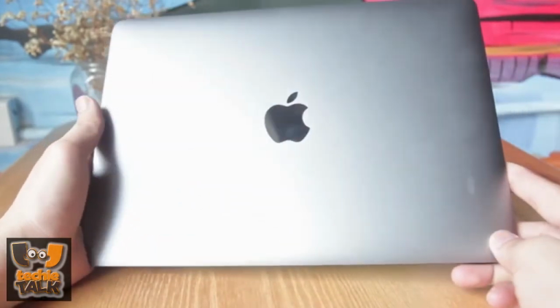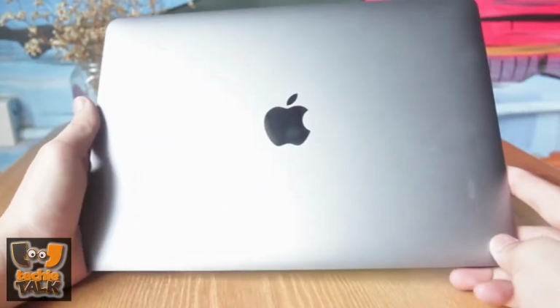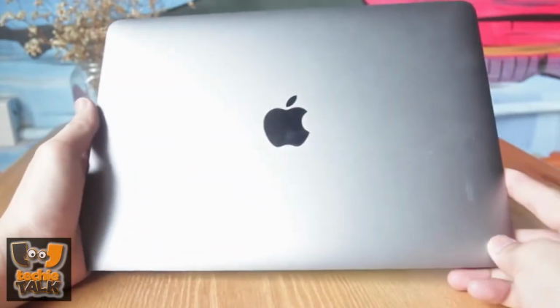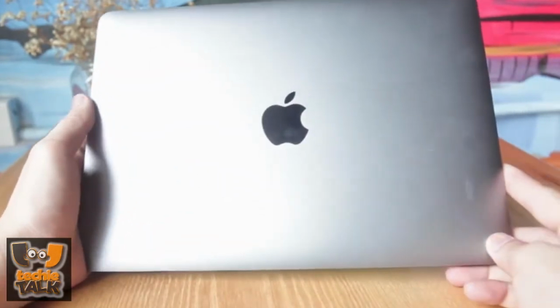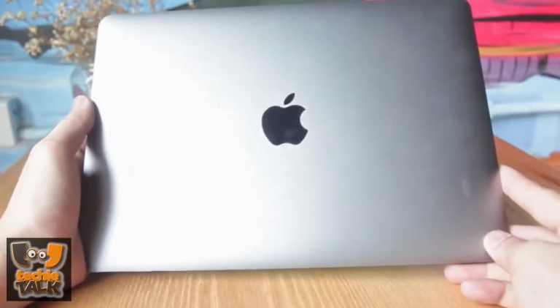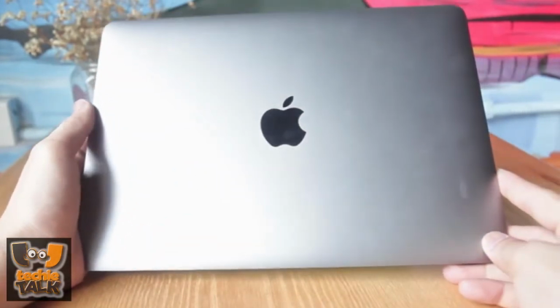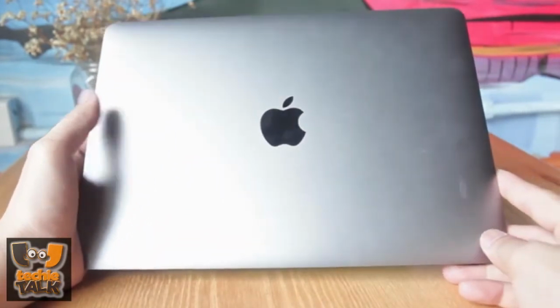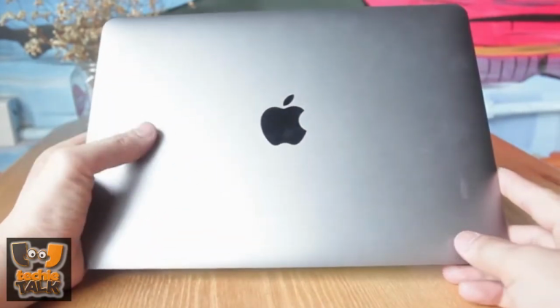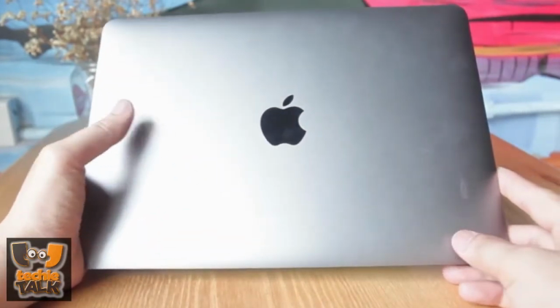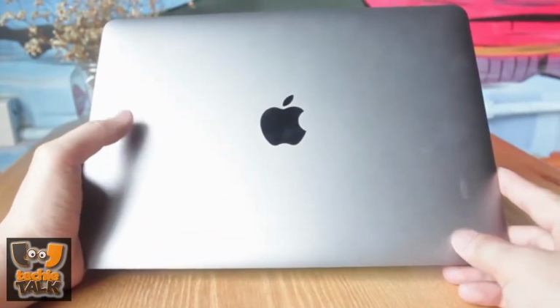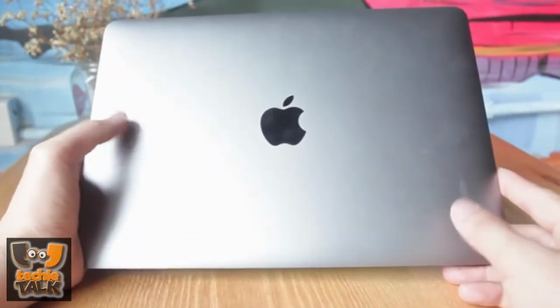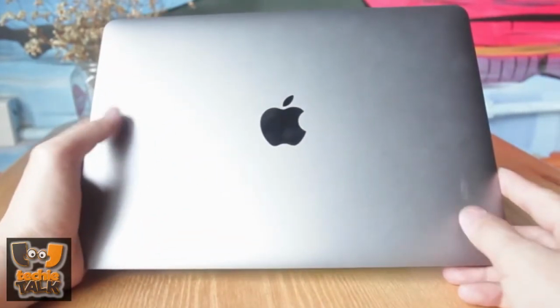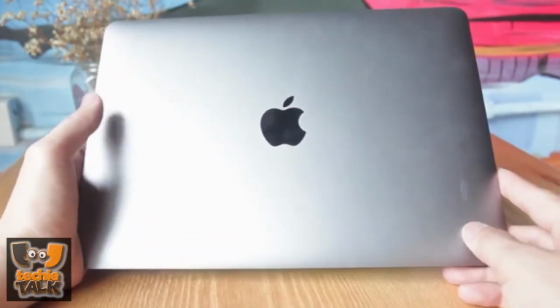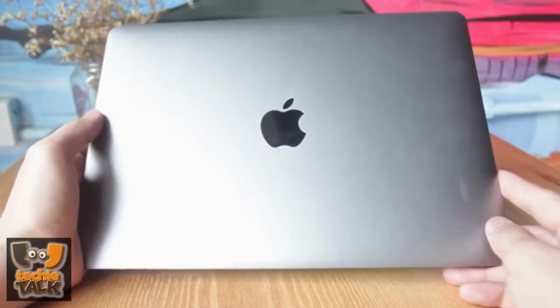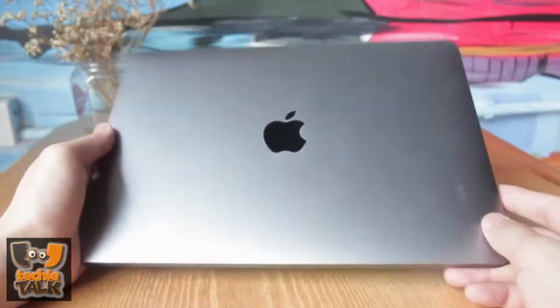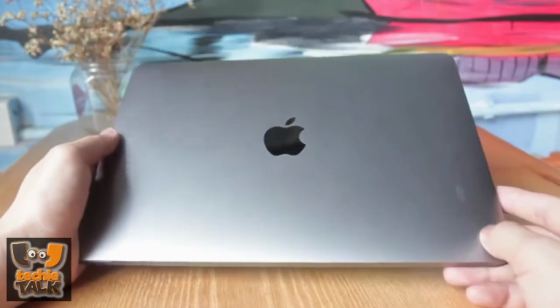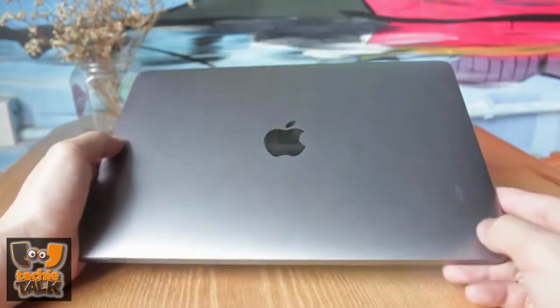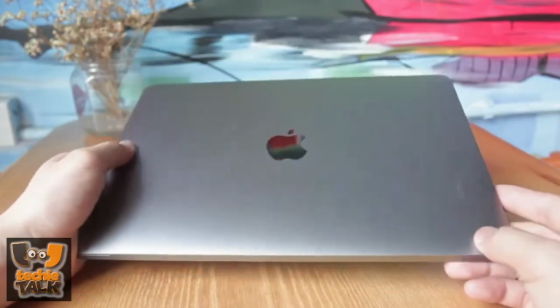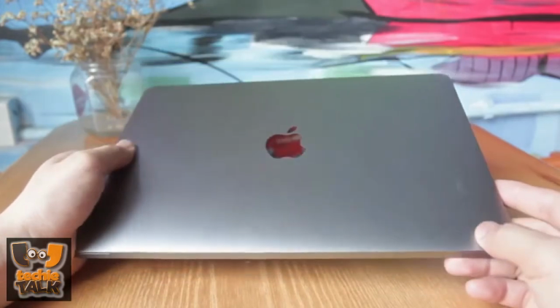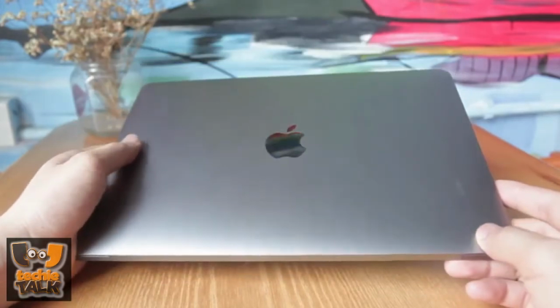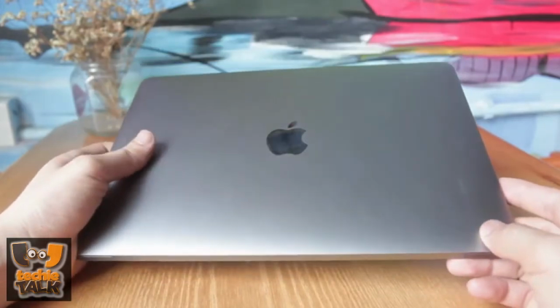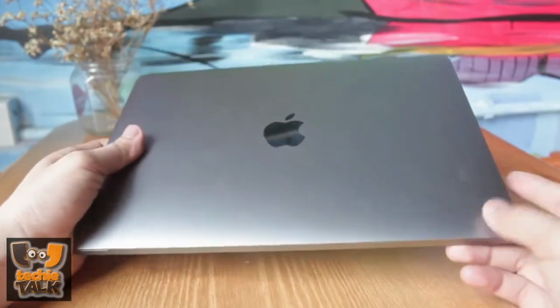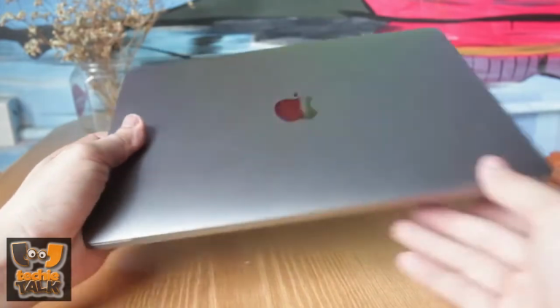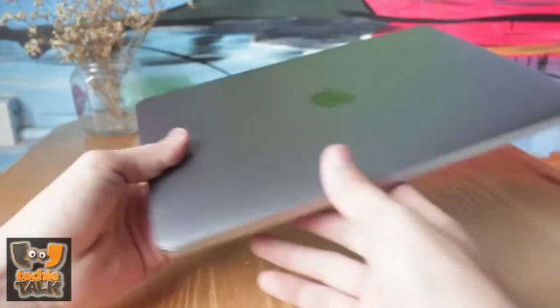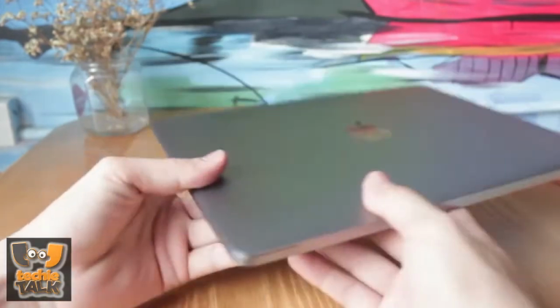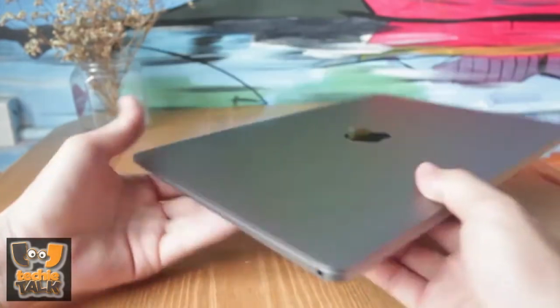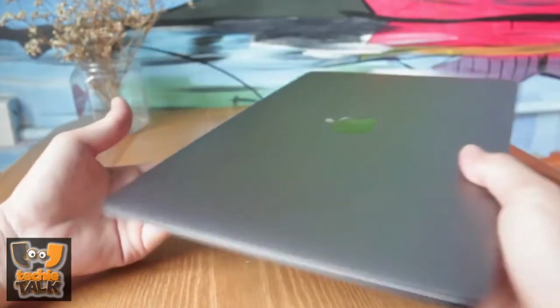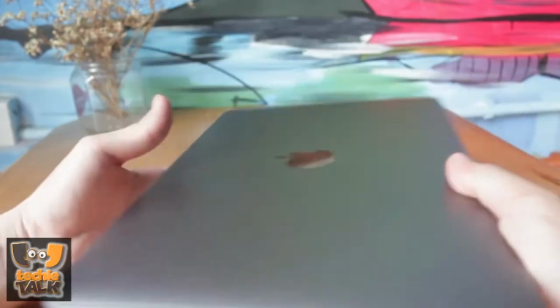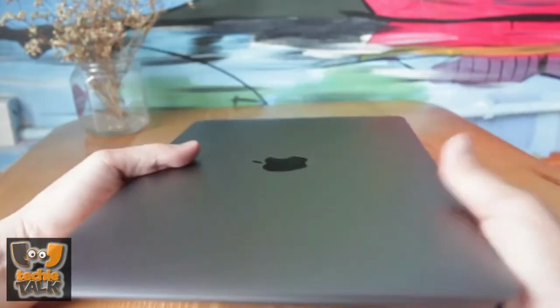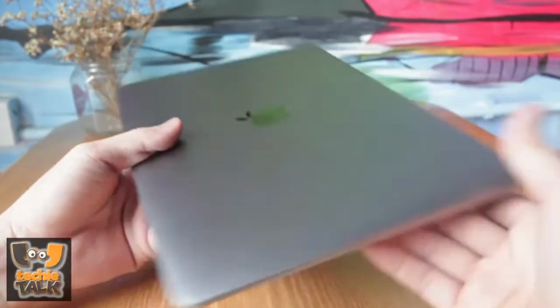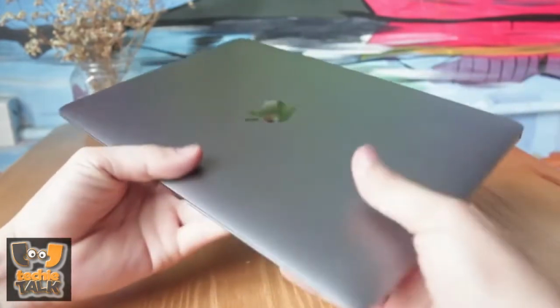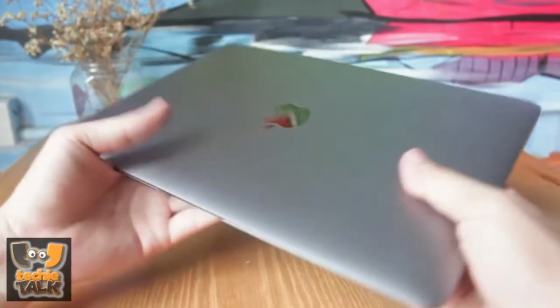Pros: Amazingly portable. Gorgeous display. Cons: Single port.